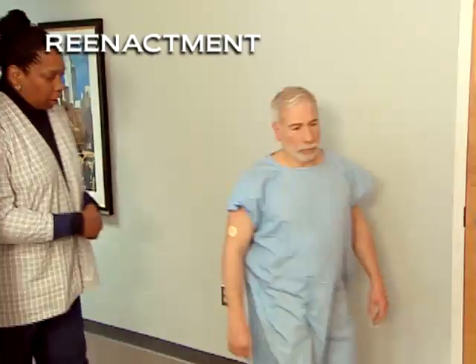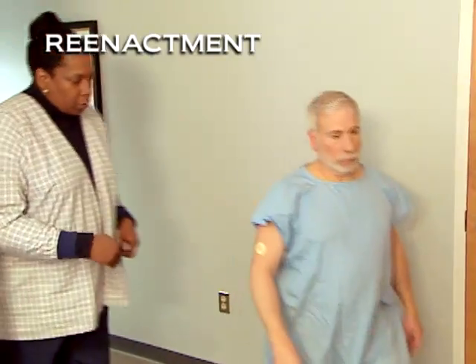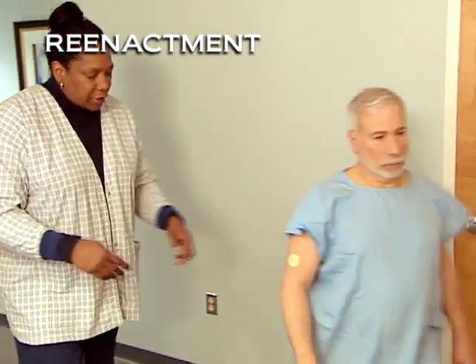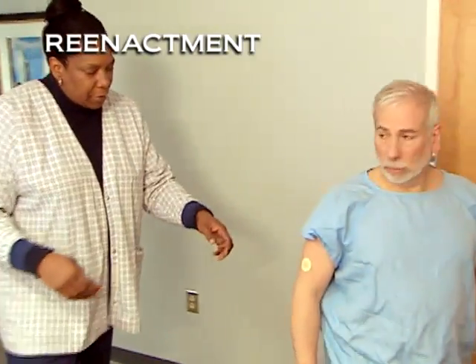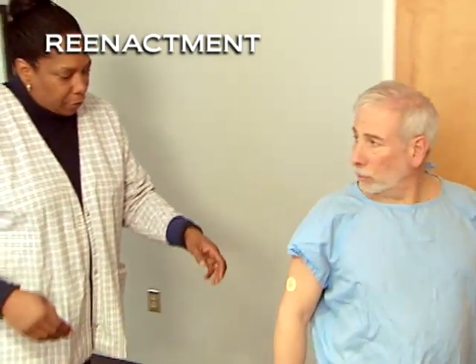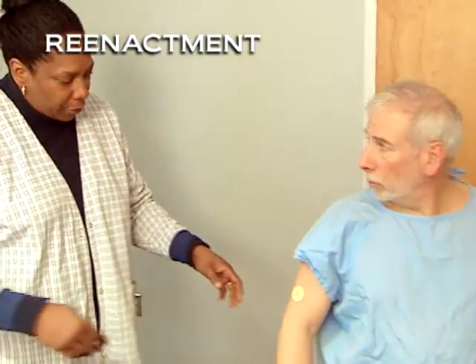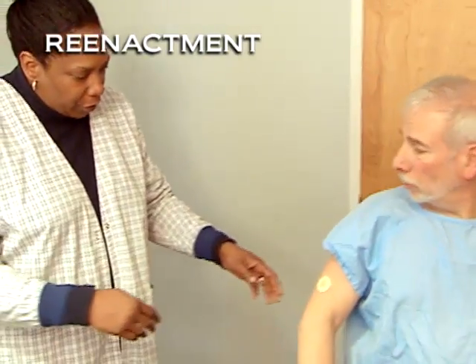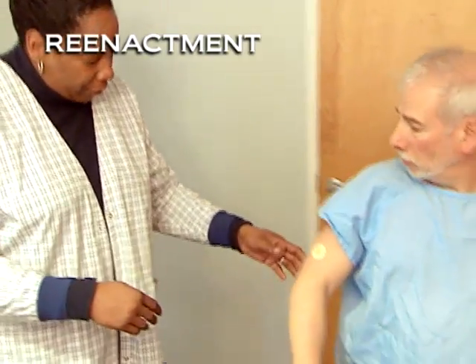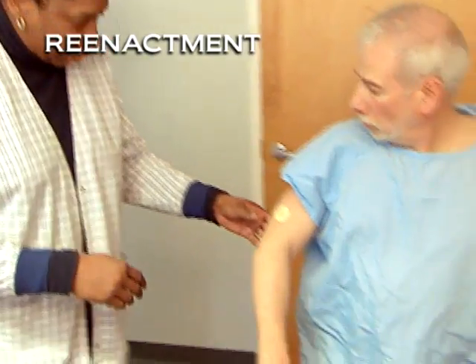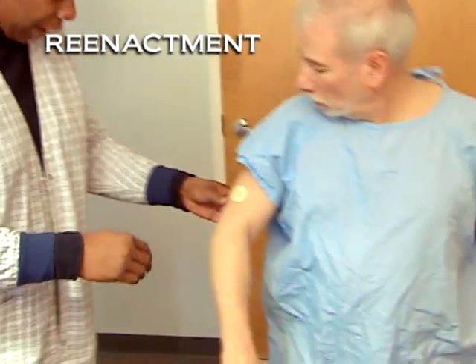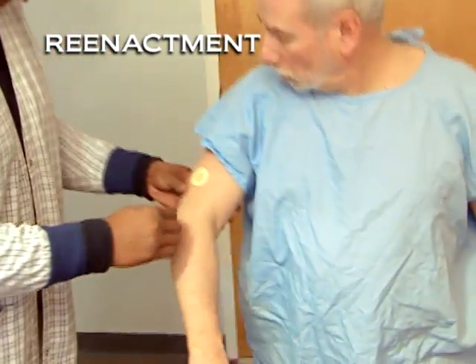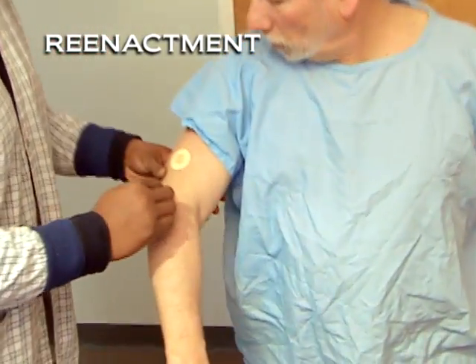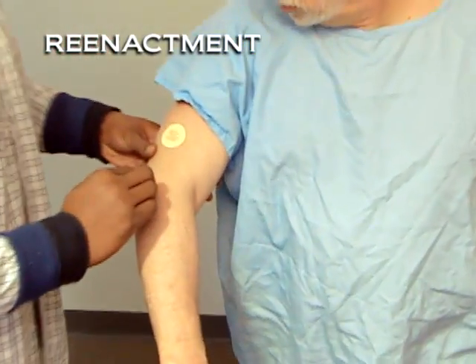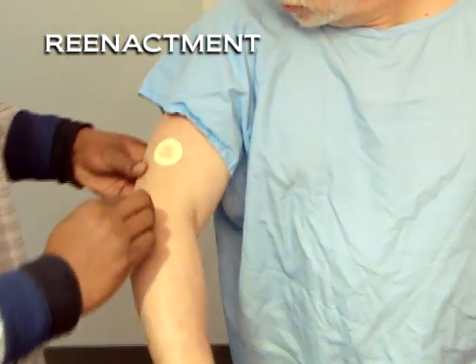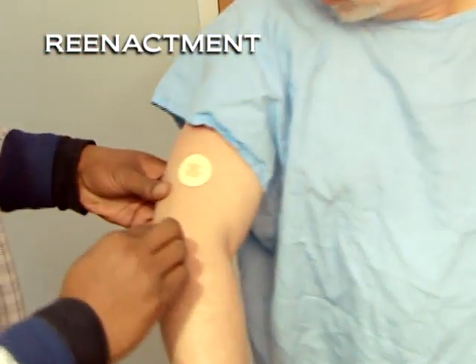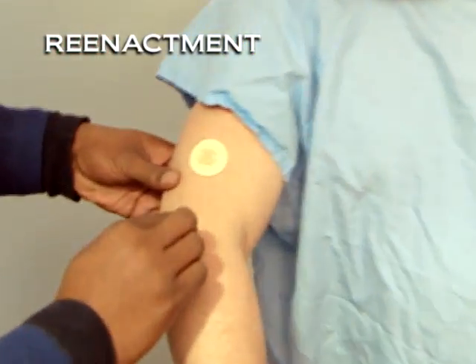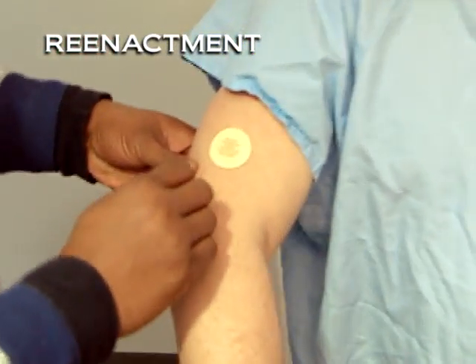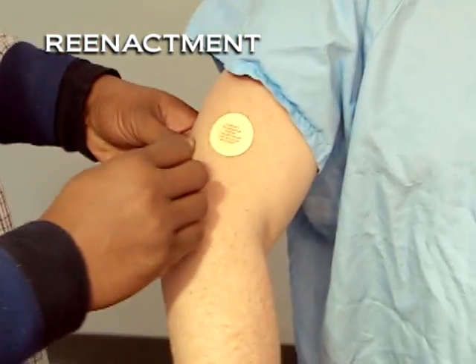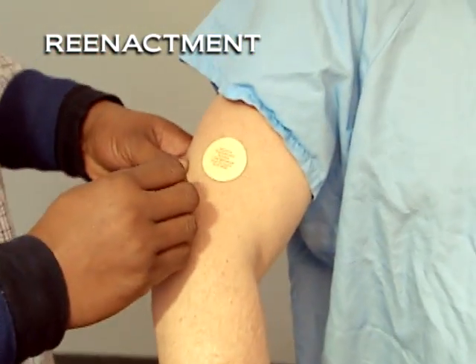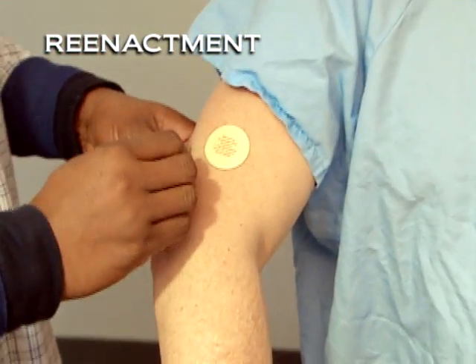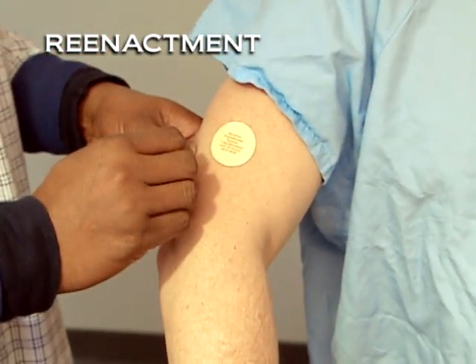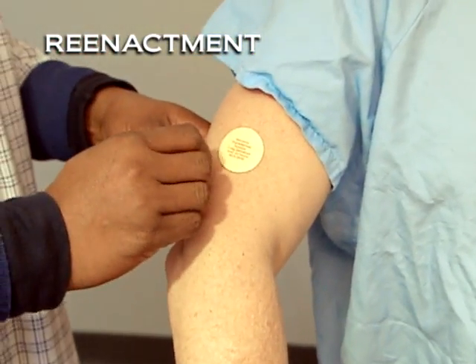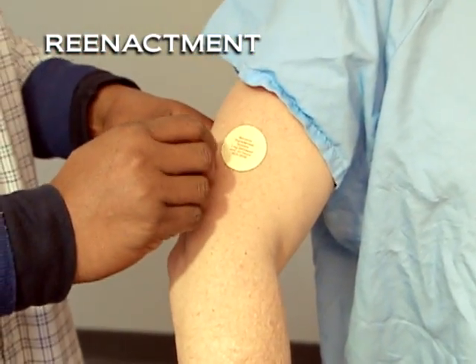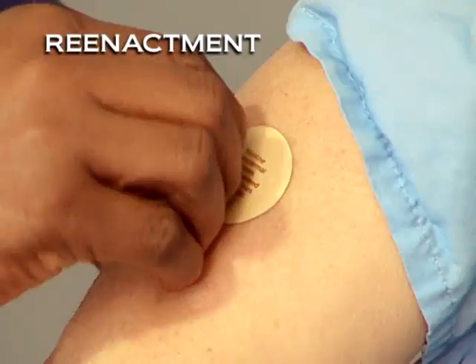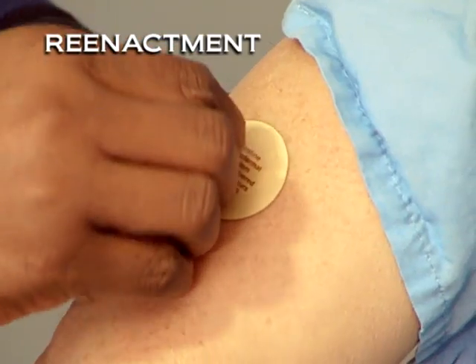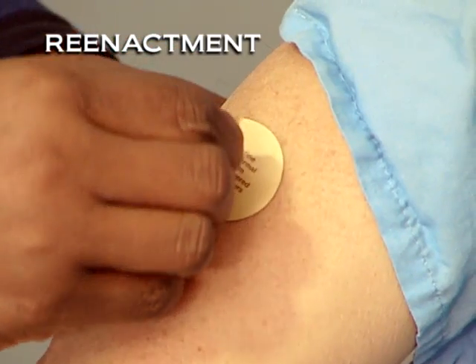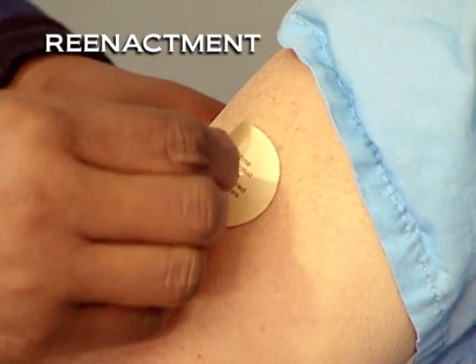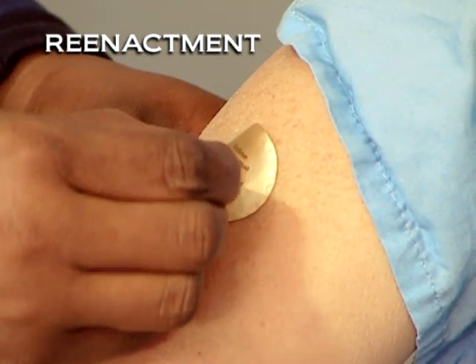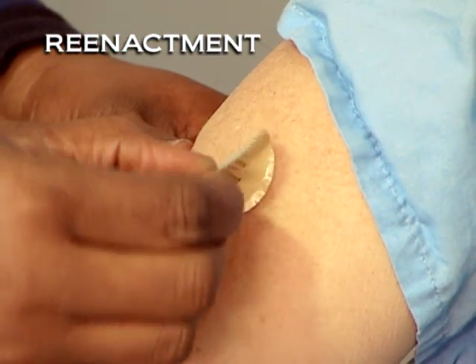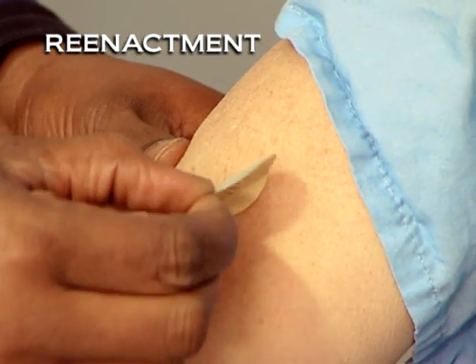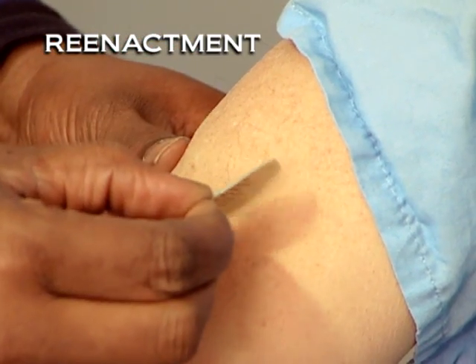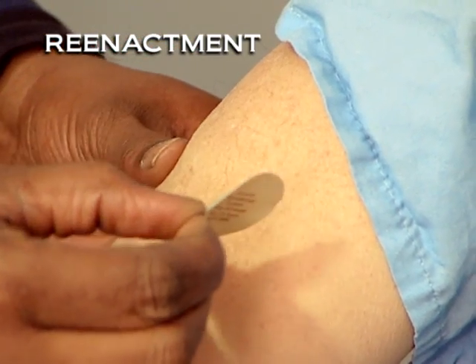Oh, just a minute, Robert. You have on a patch. We're going to have to remove that before you go in.